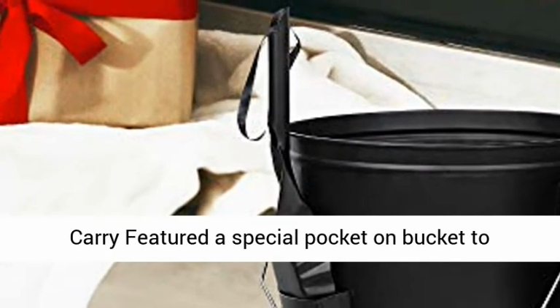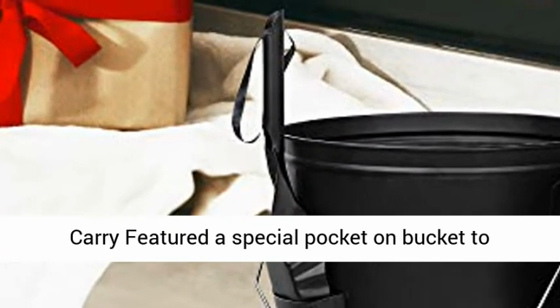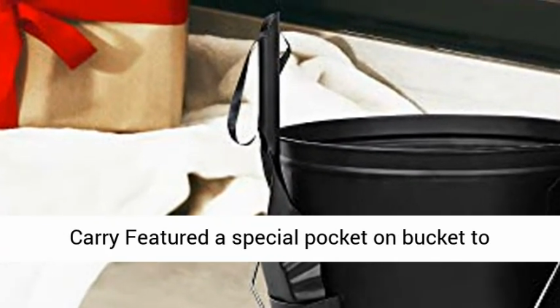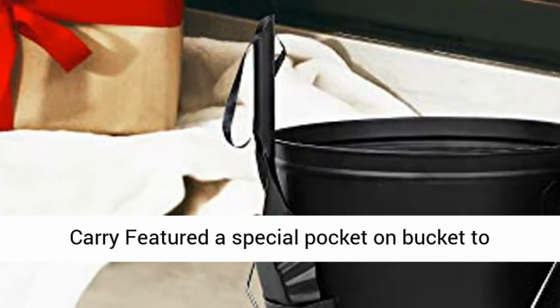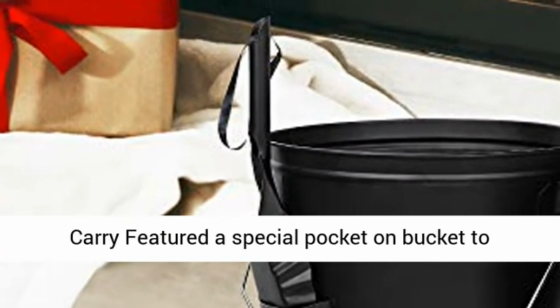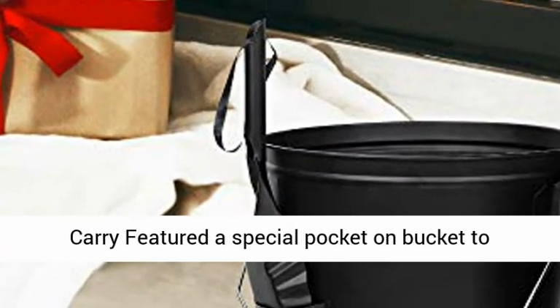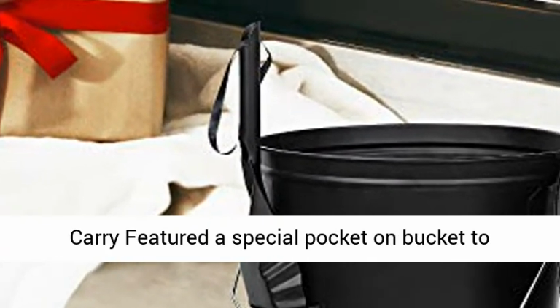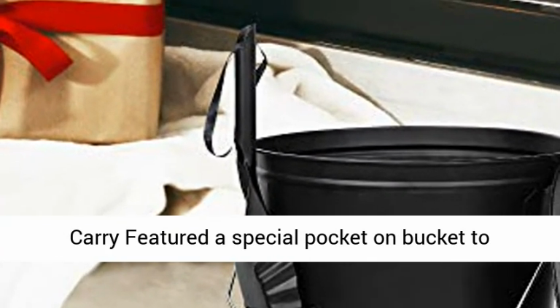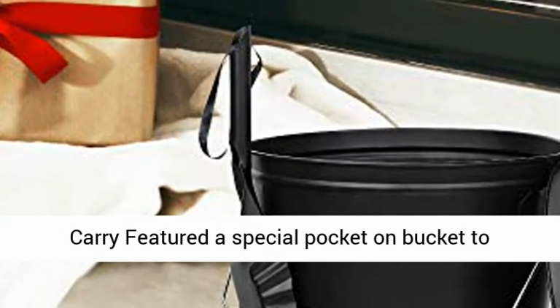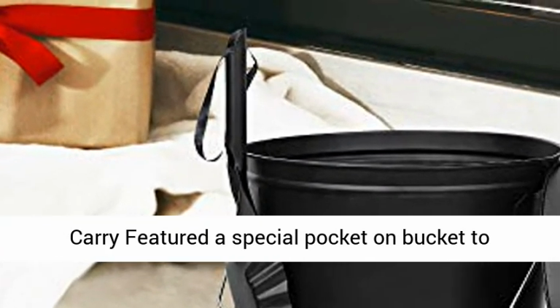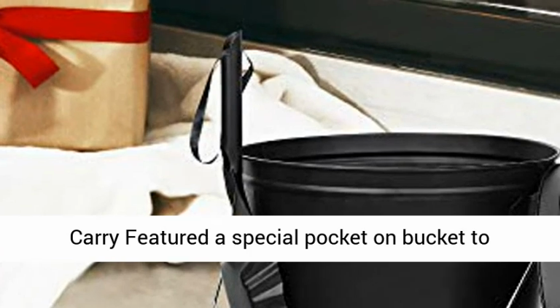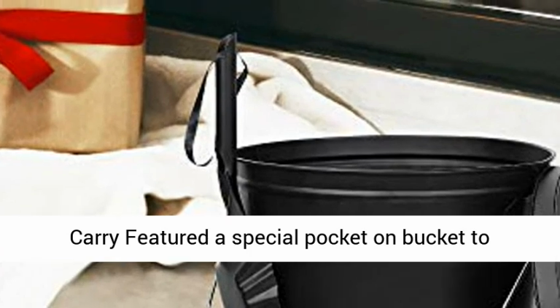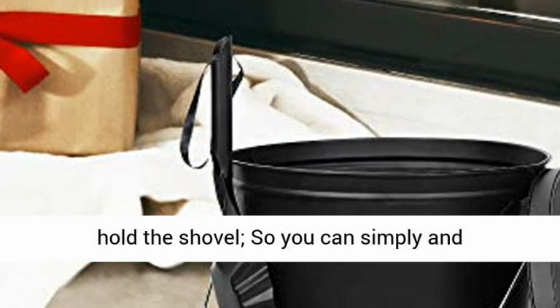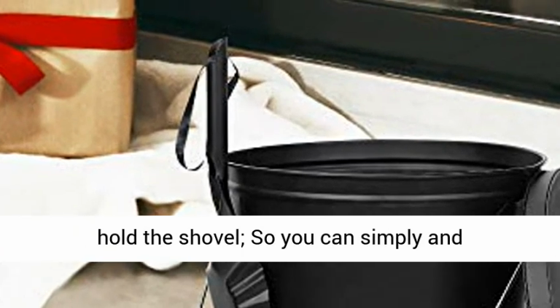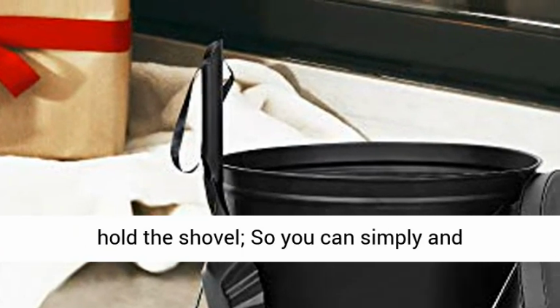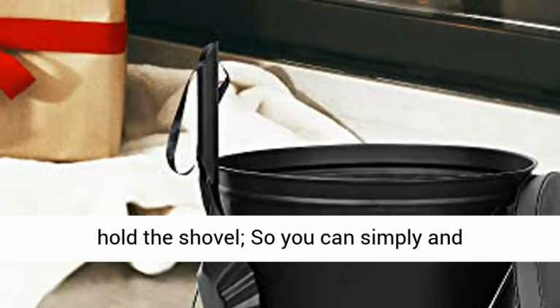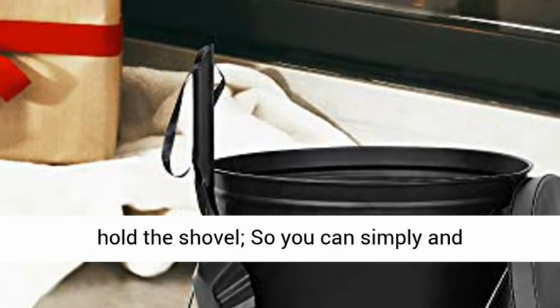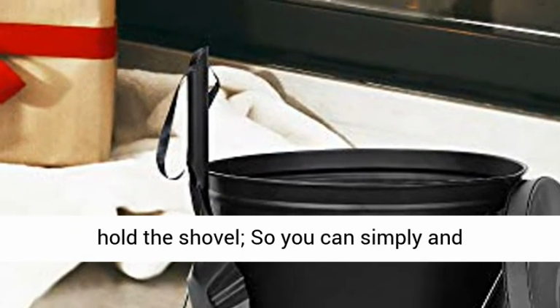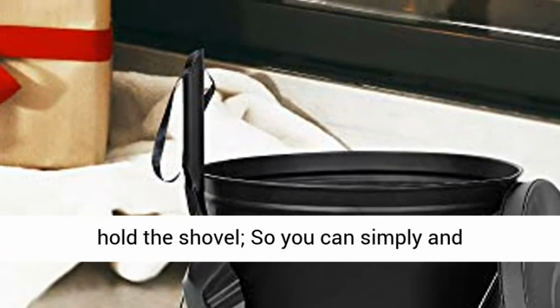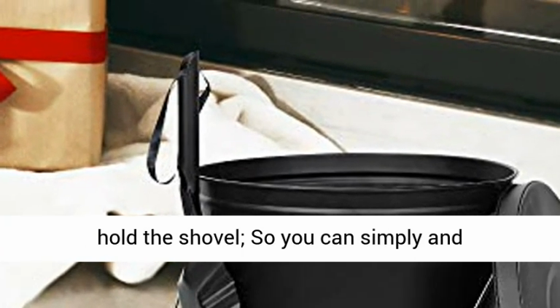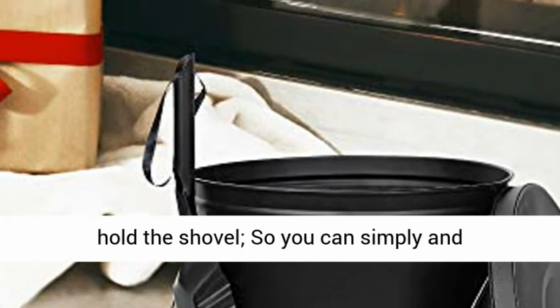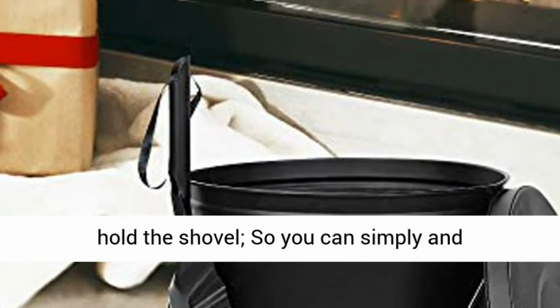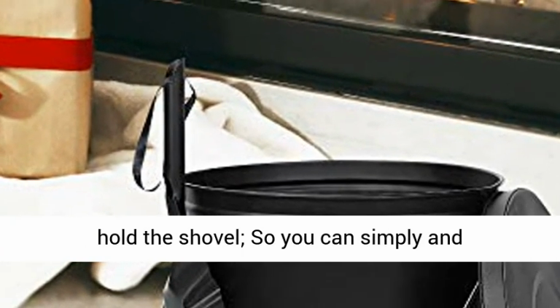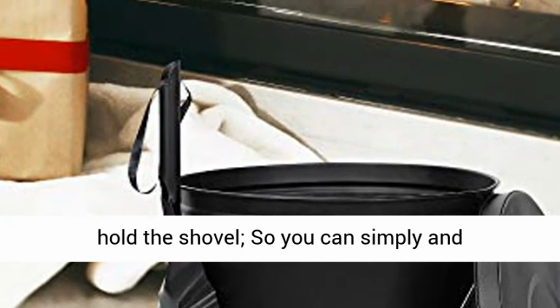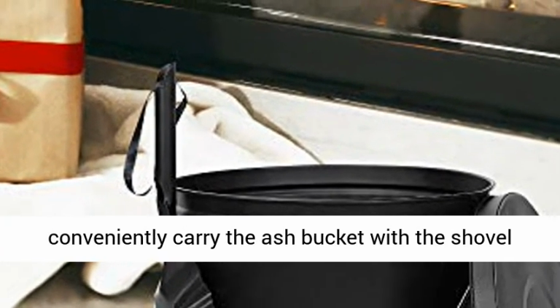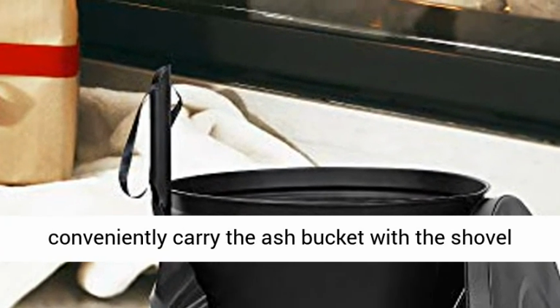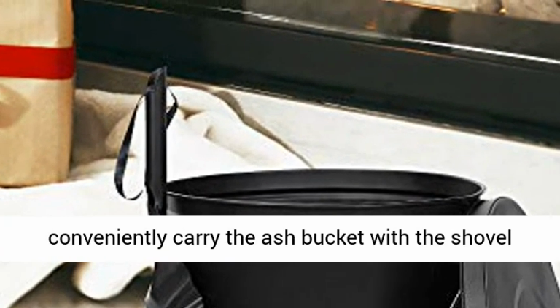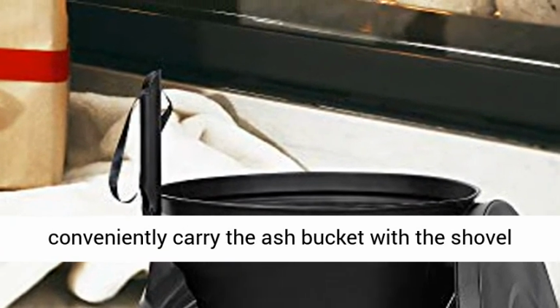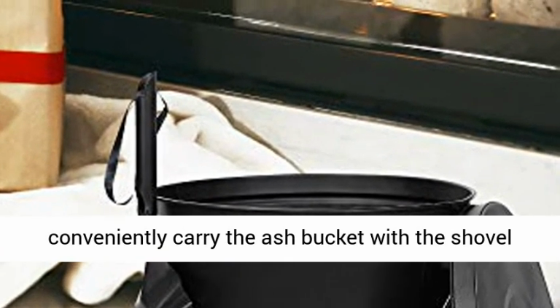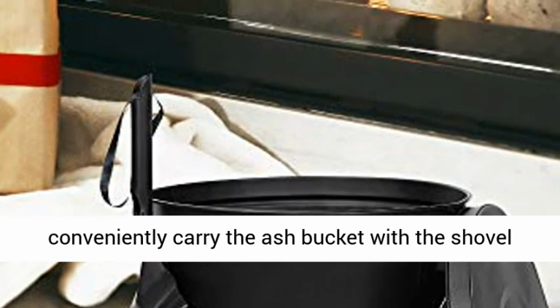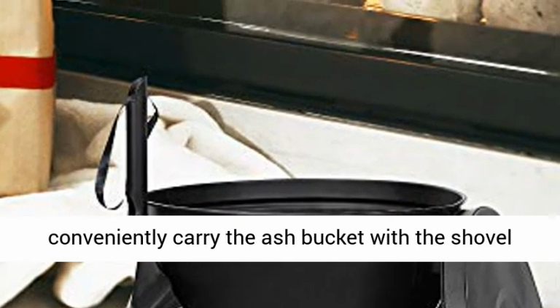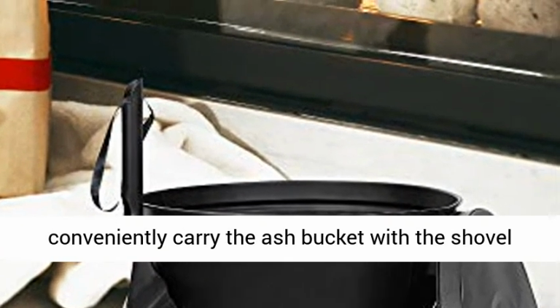Easy to carry: features a special pocket on the bucket to hold the shovel, so you can simply and conveniently carry the ash bucket with the shovel by its sturdy metal handle.